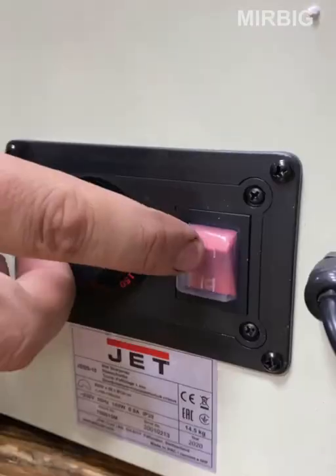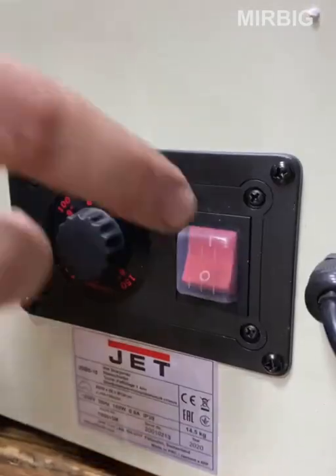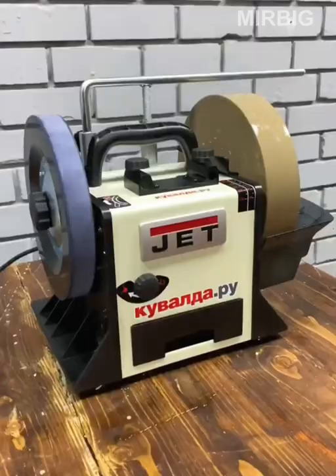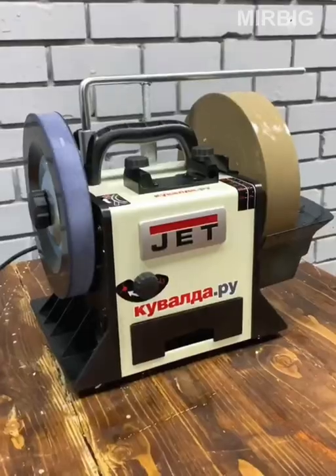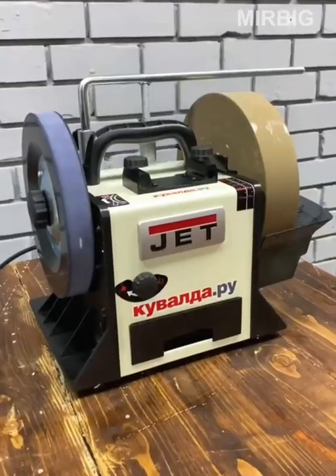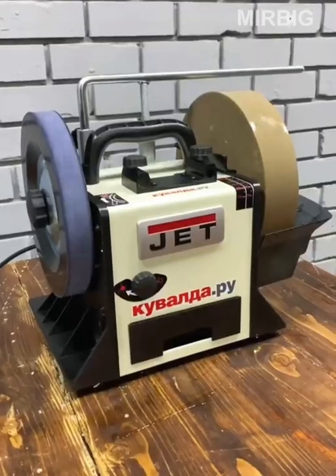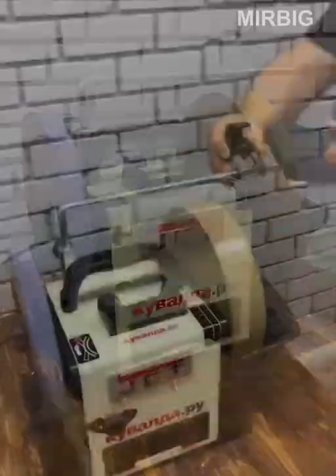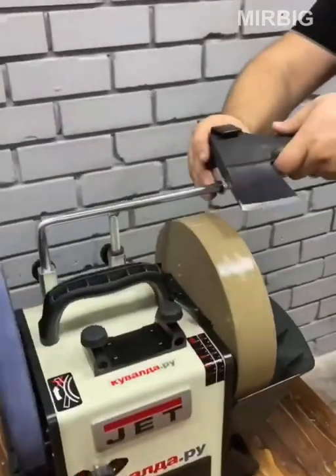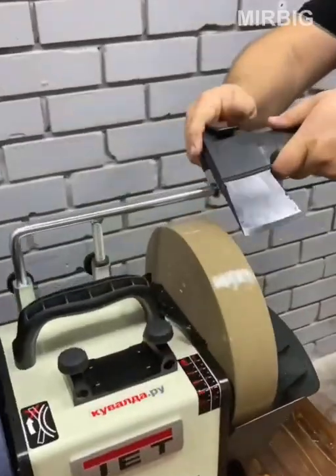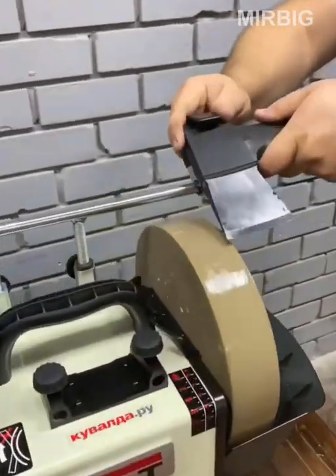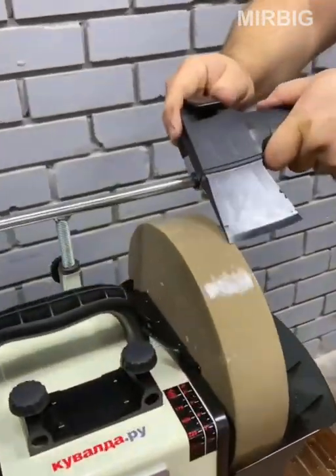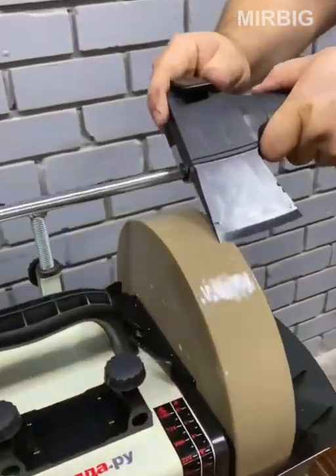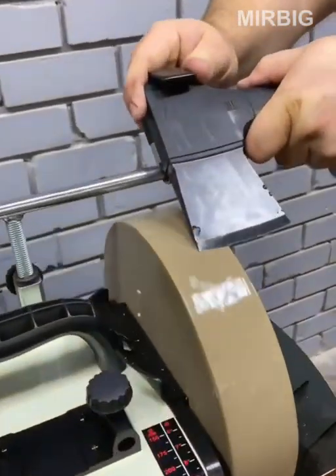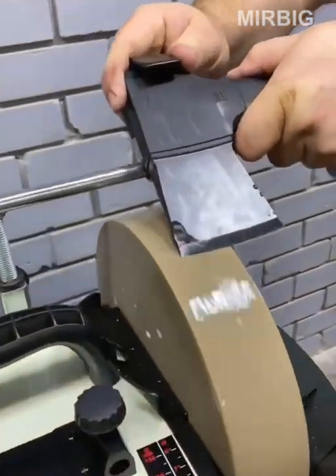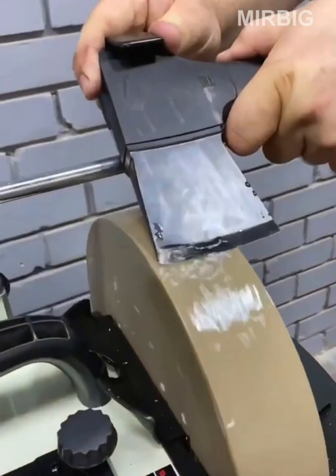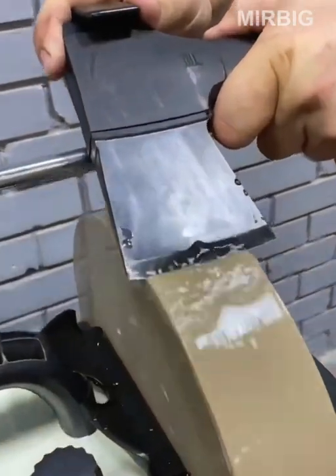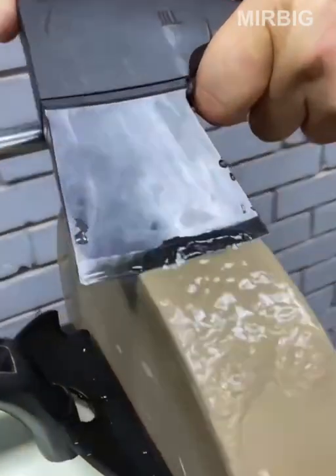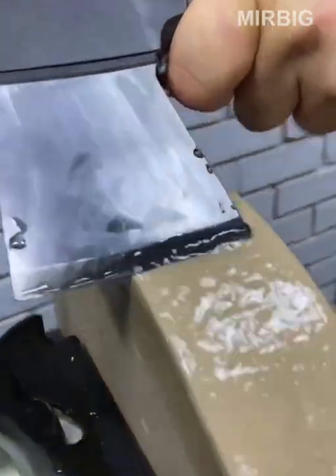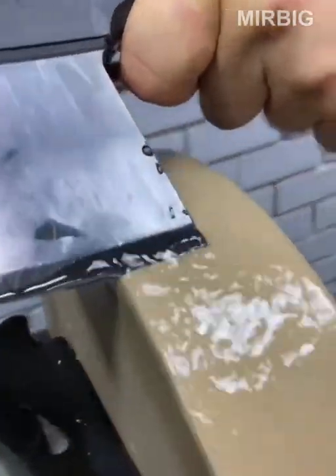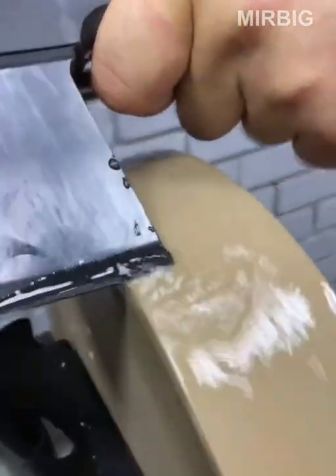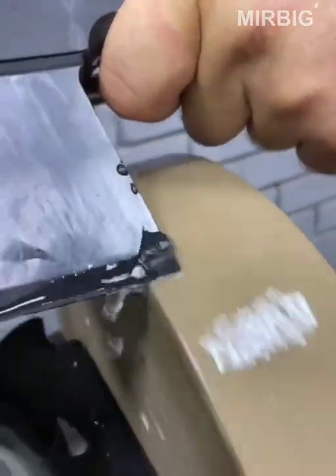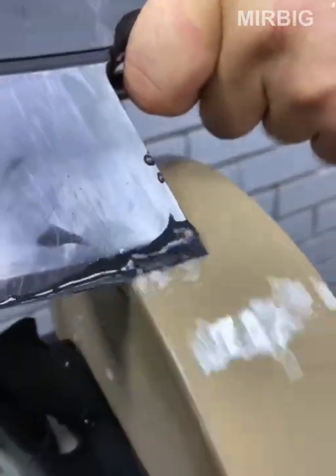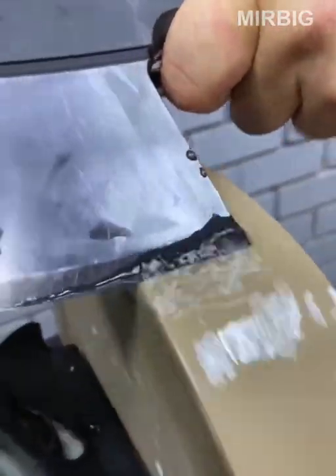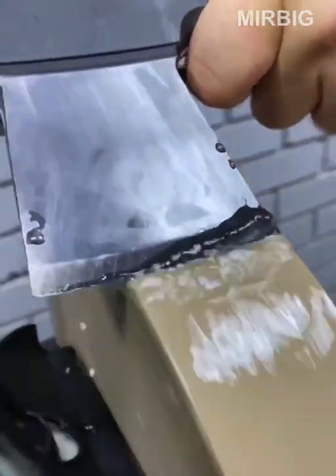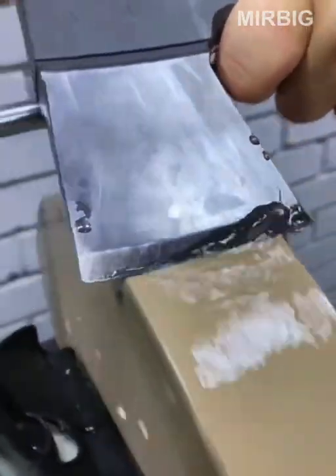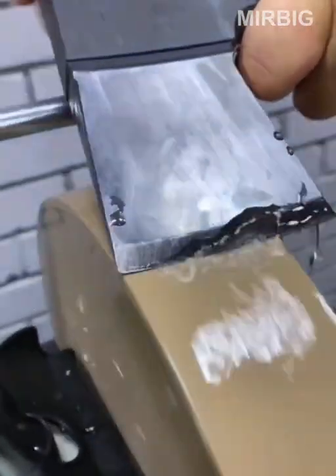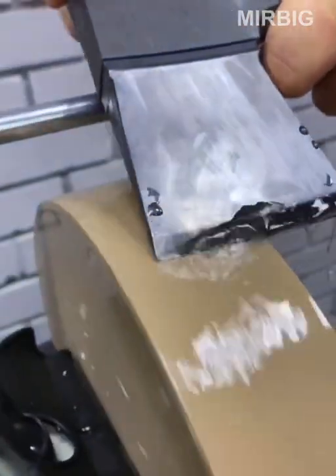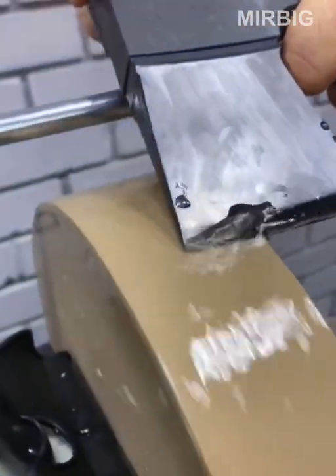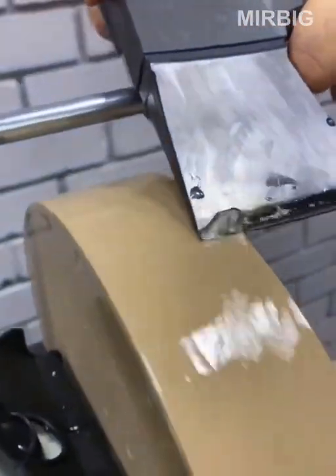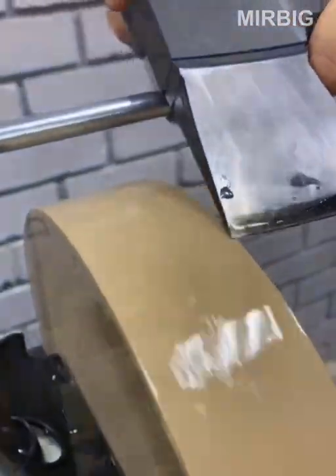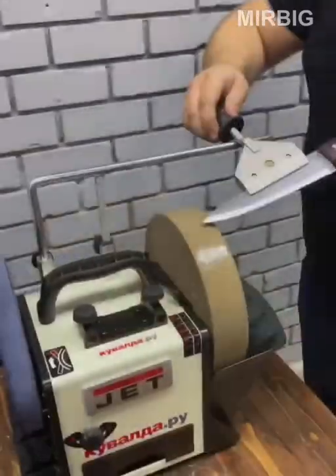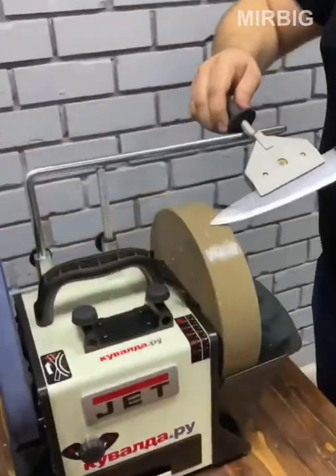The water-cooled grinding machine is designed for finishing, straightening and sharpening of cutting tools.